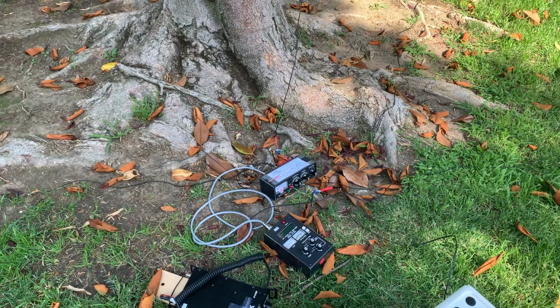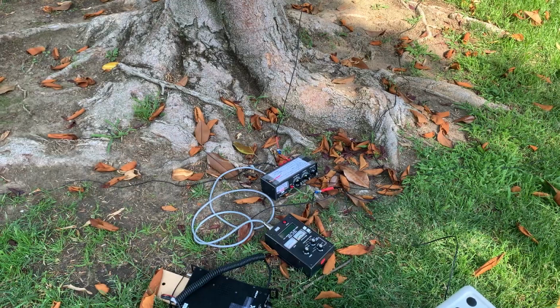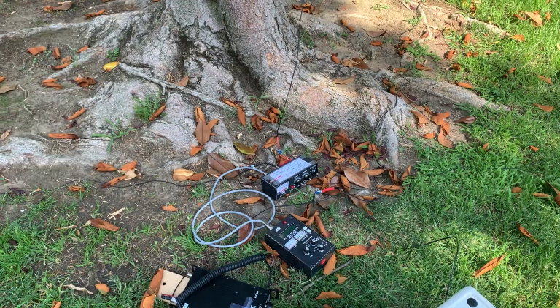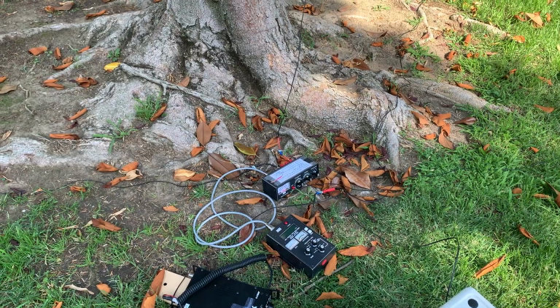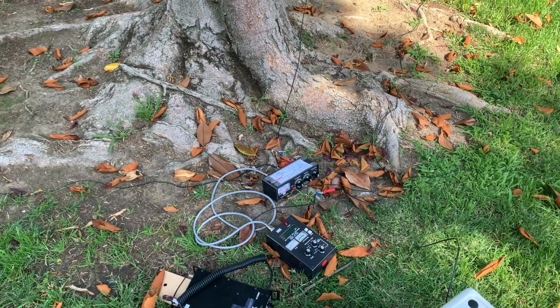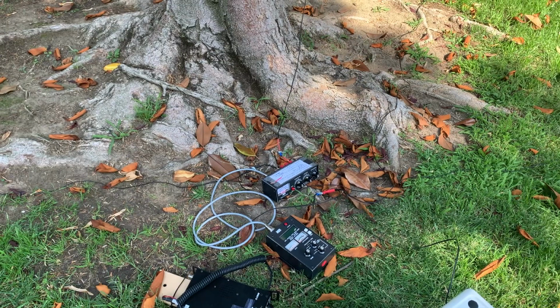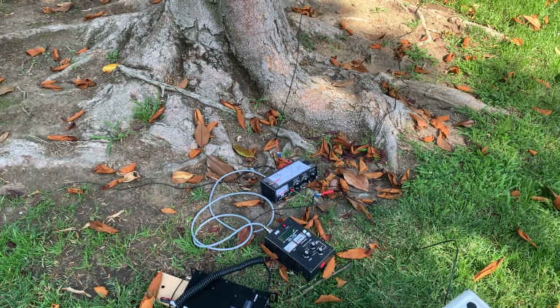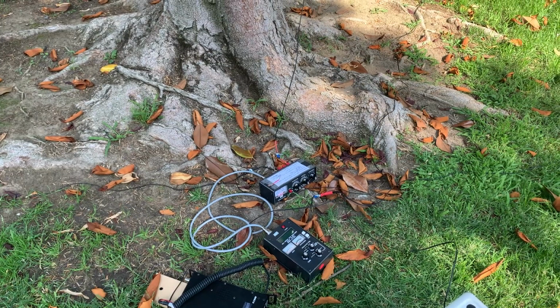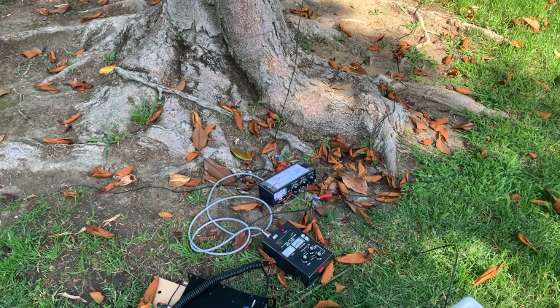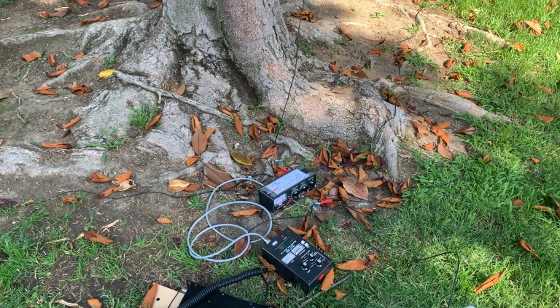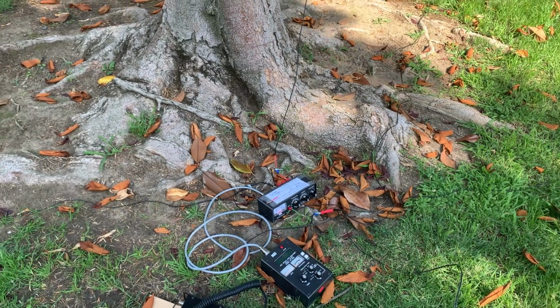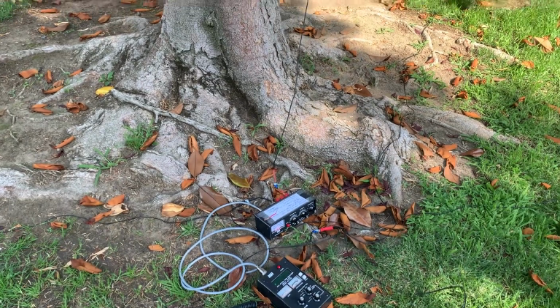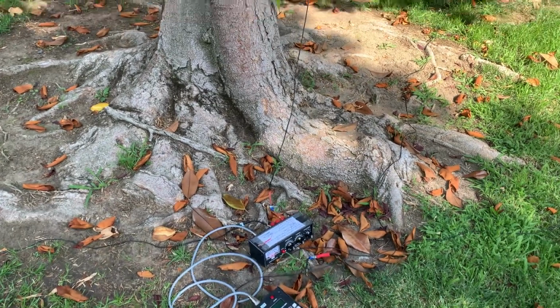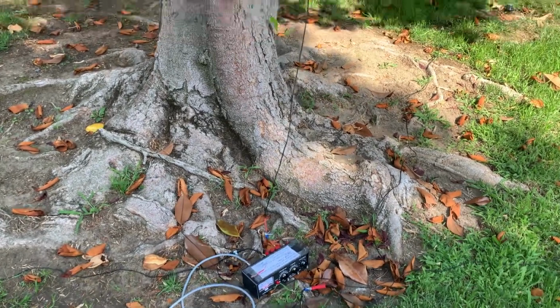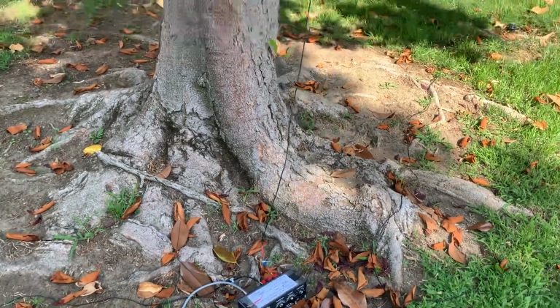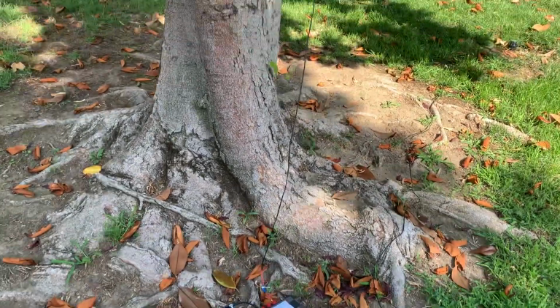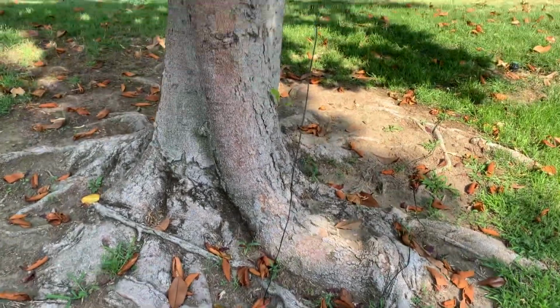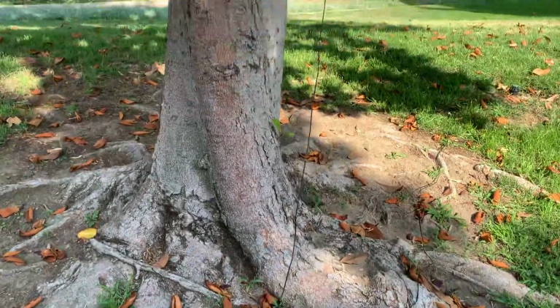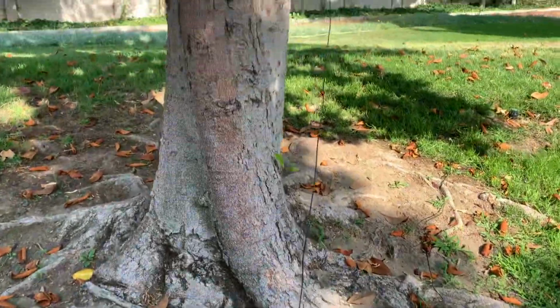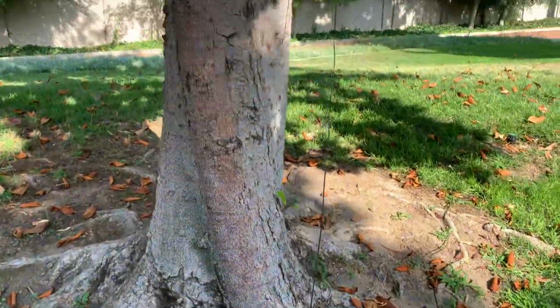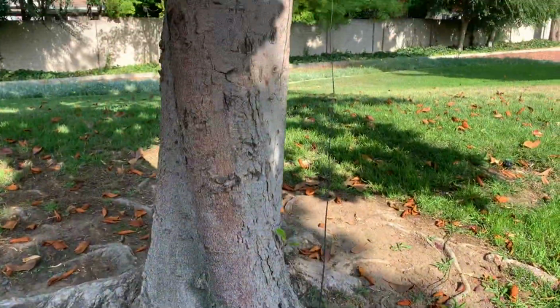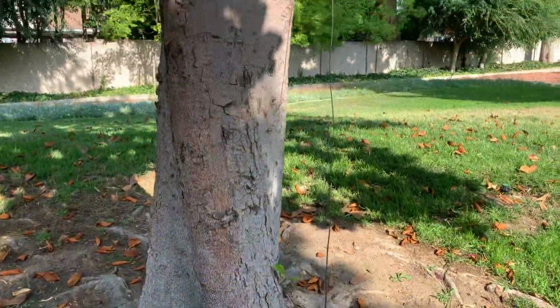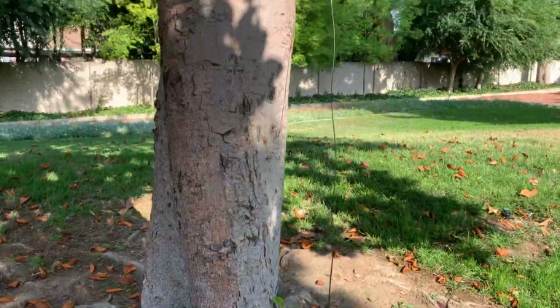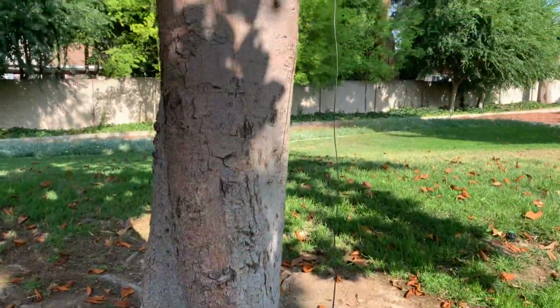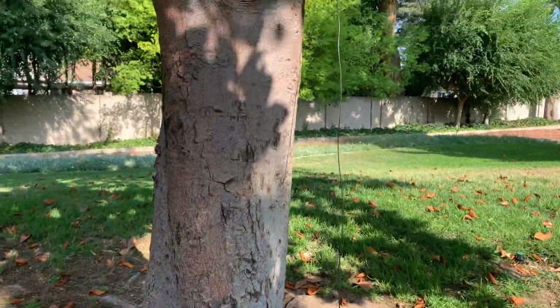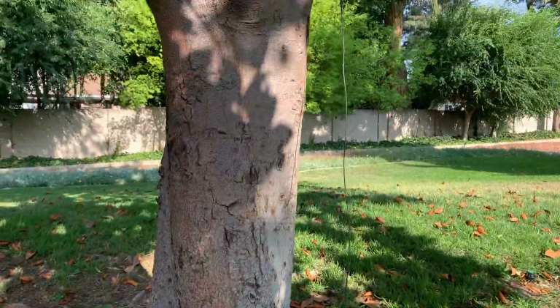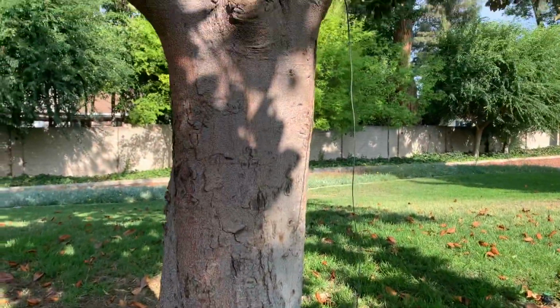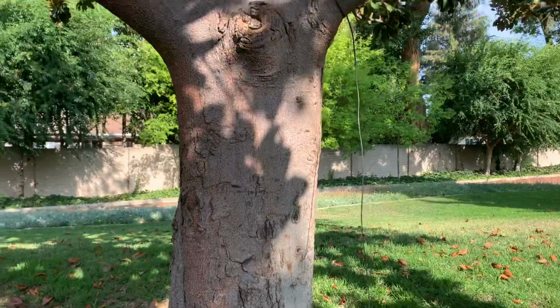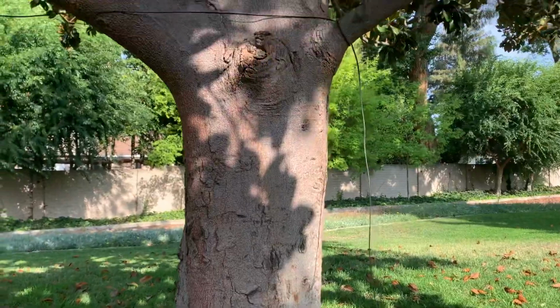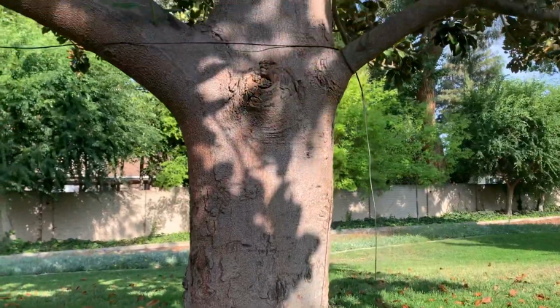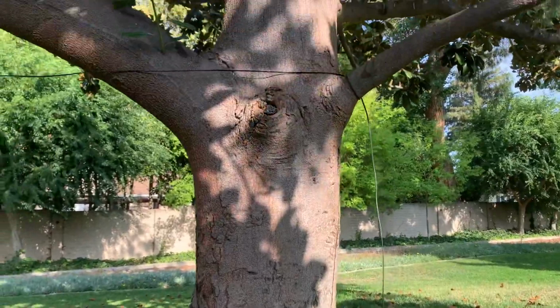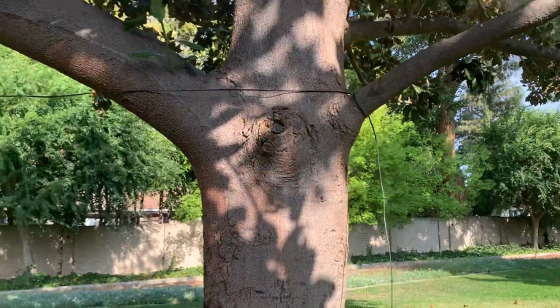Hi, good afternoon. Today I'm going to try some long wire. This is the long wire antenna, 84 feet long.